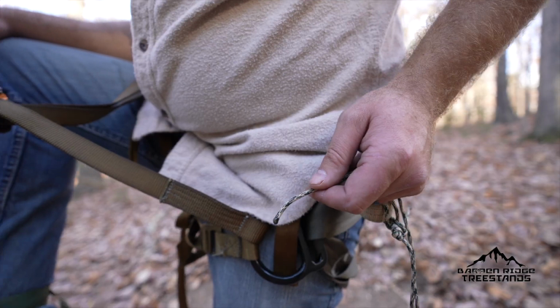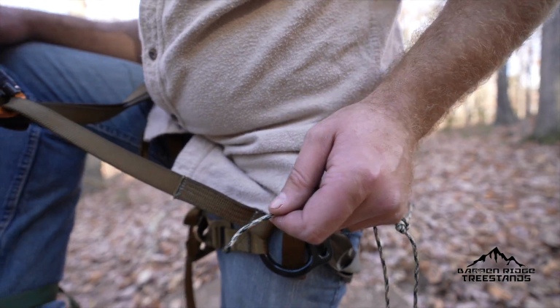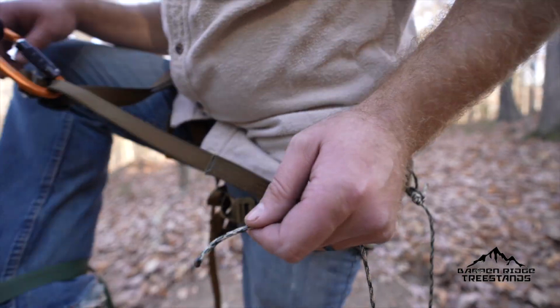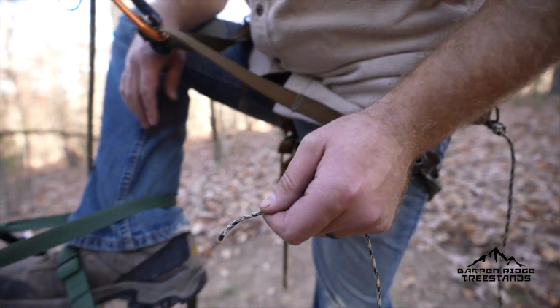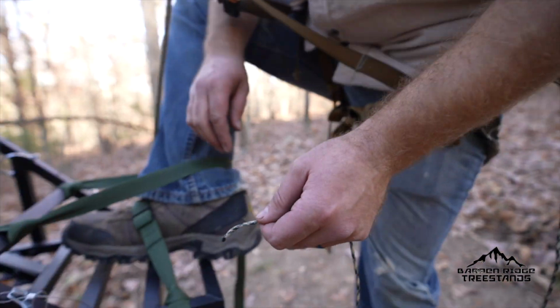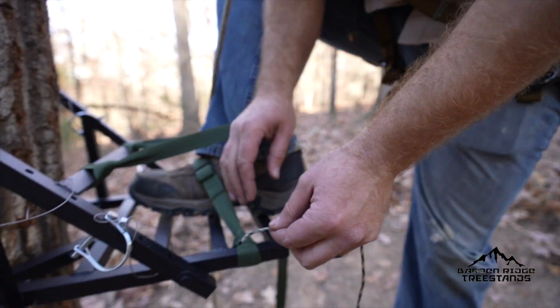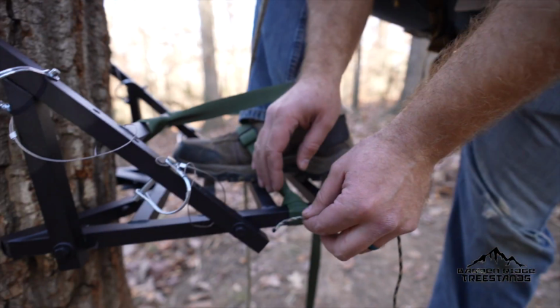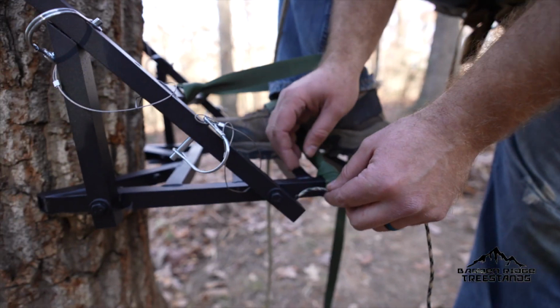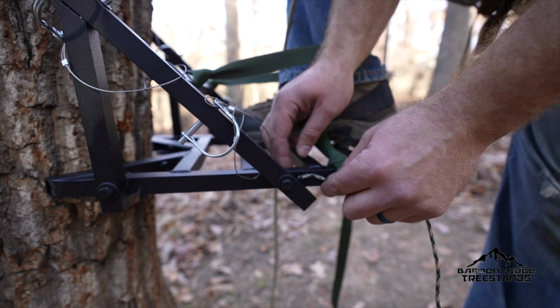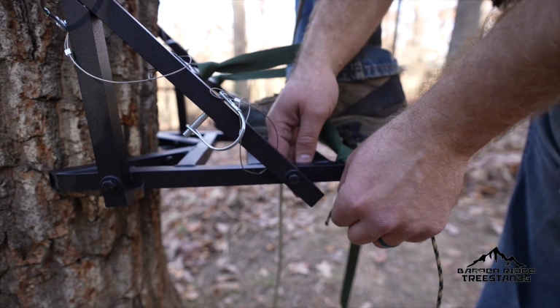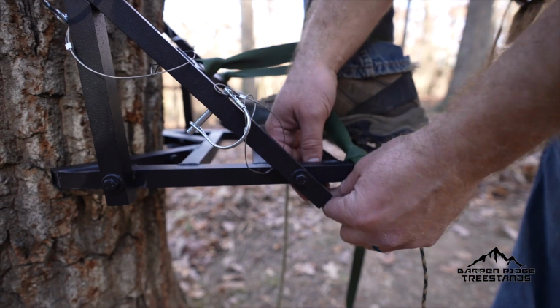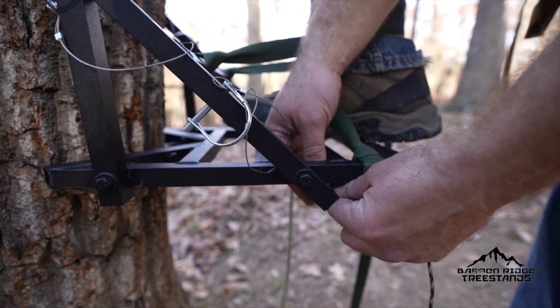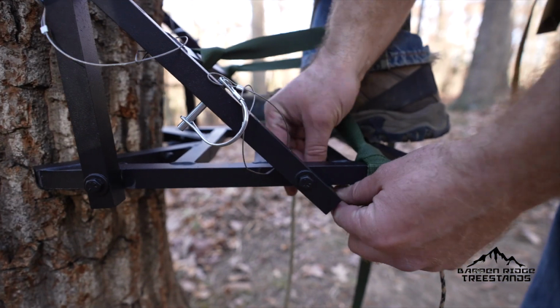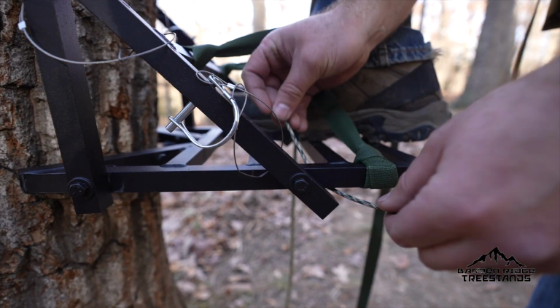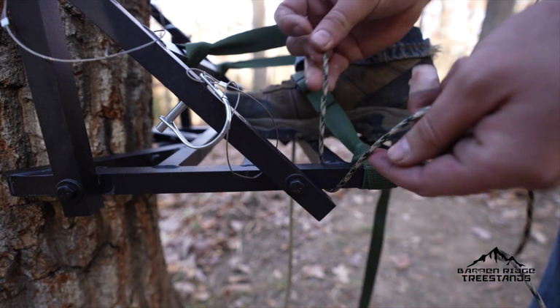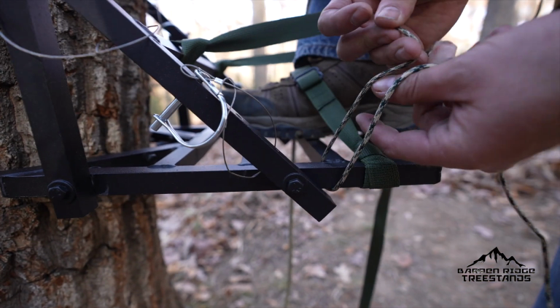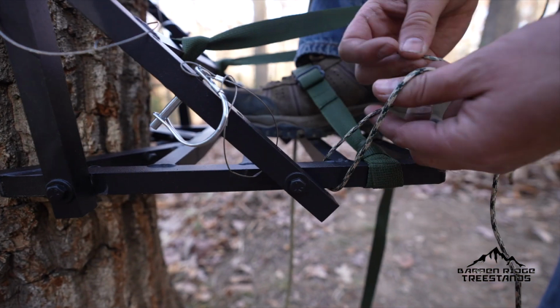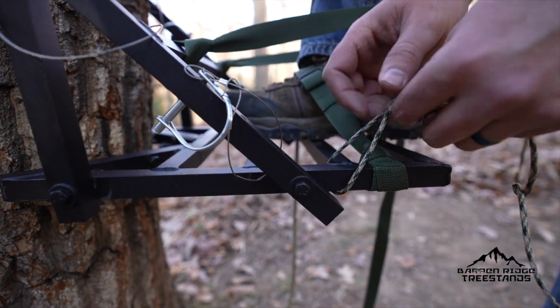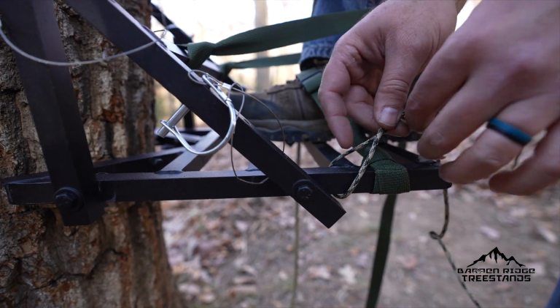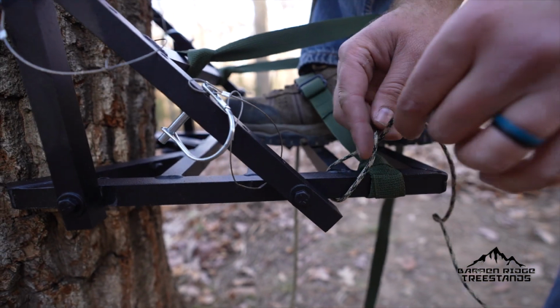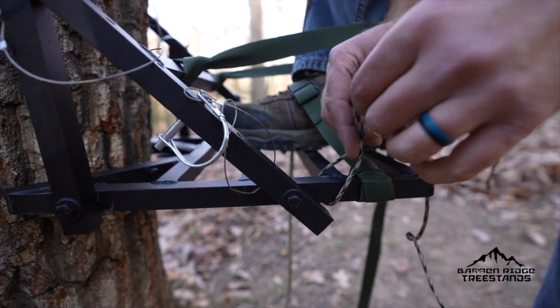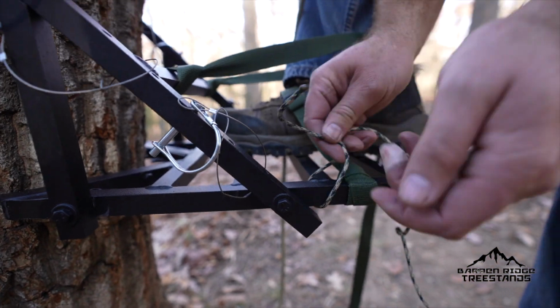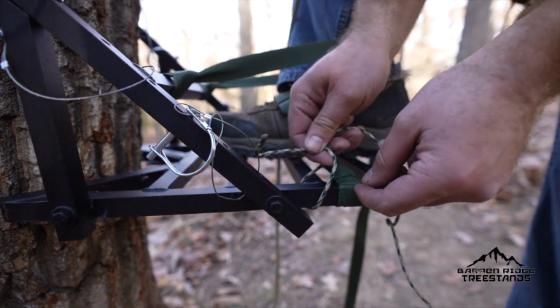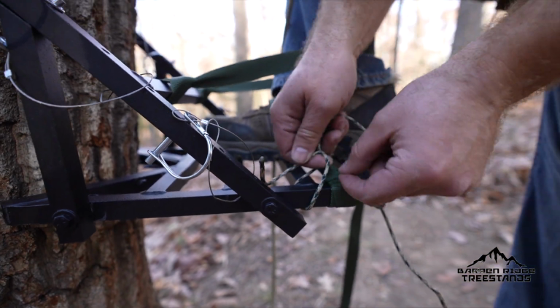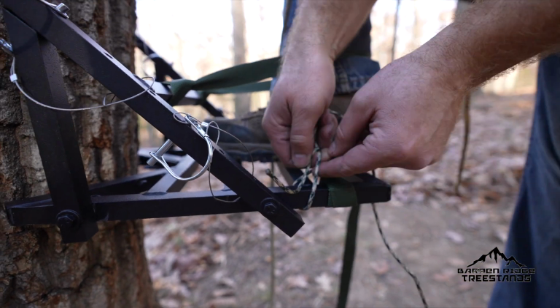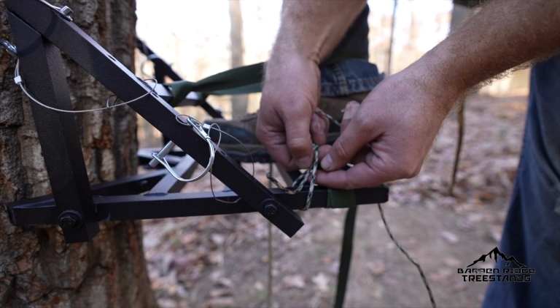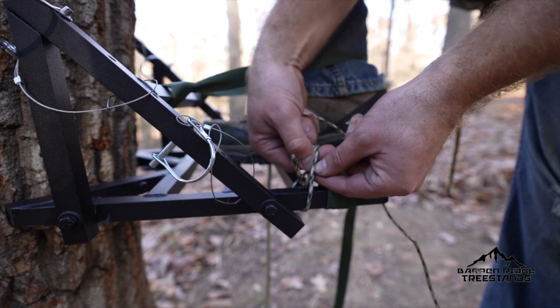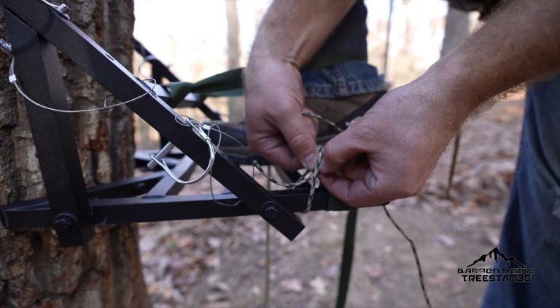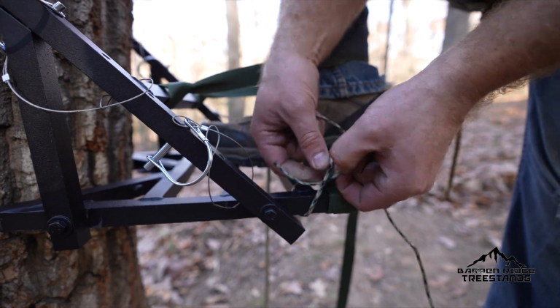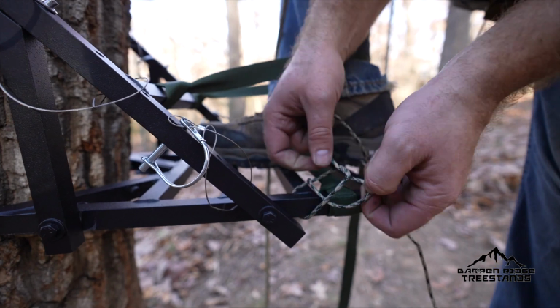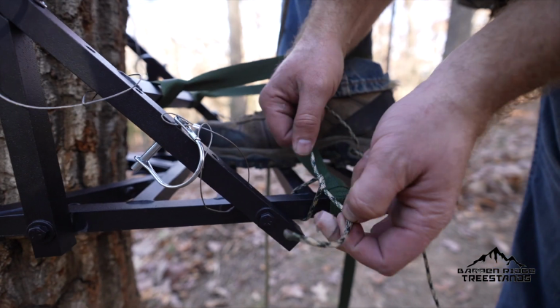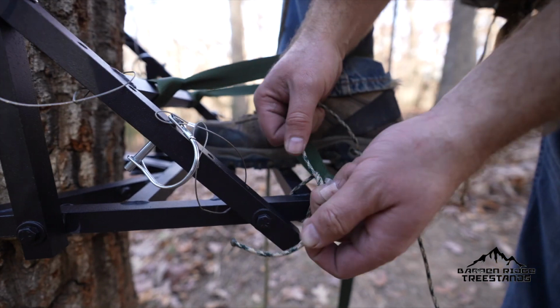Before you start climbing, attach the six-foot safety paracord to a point on your saddle and a point on the tree stand.